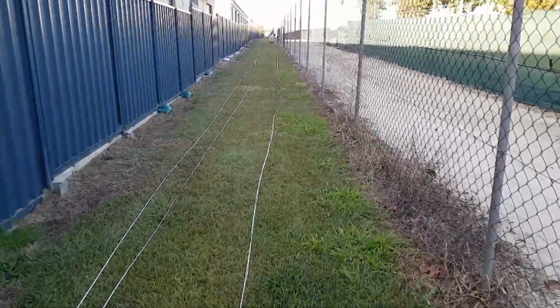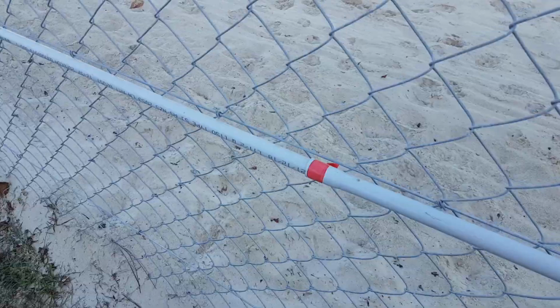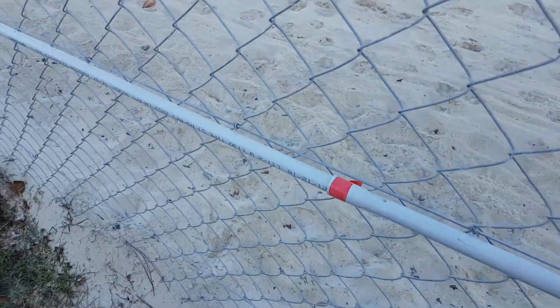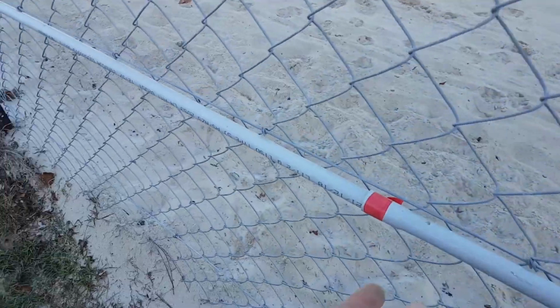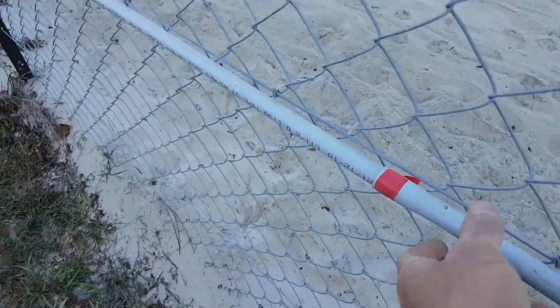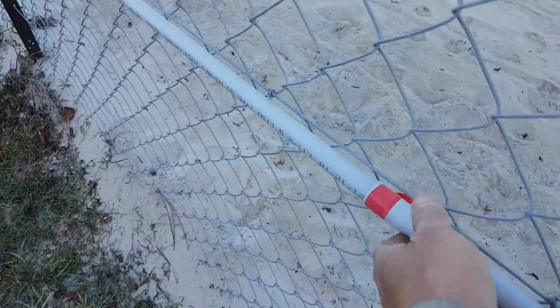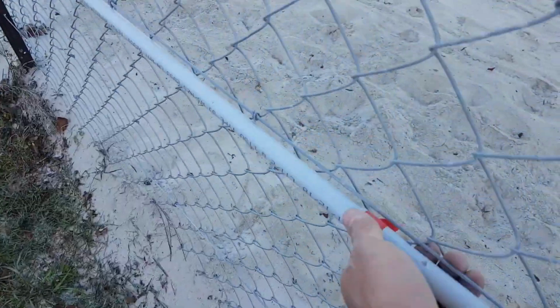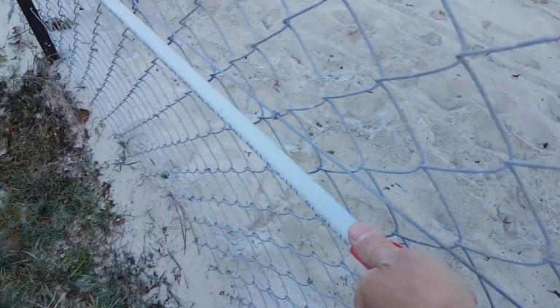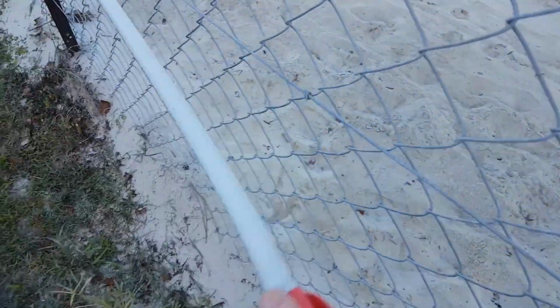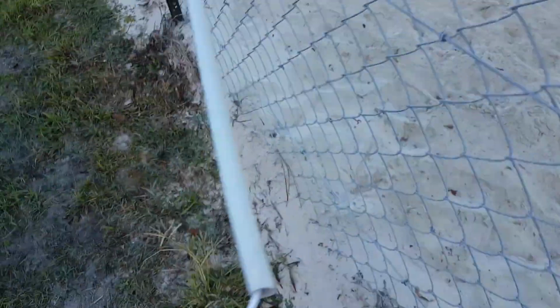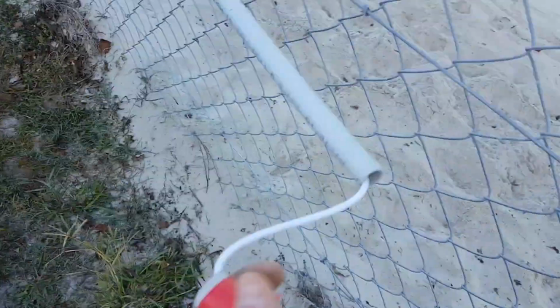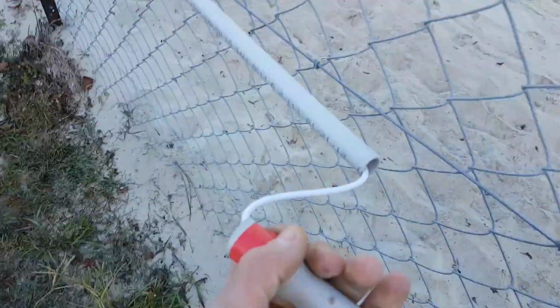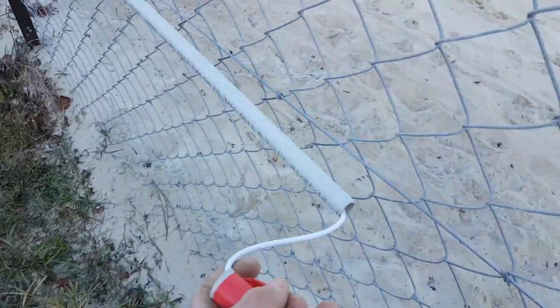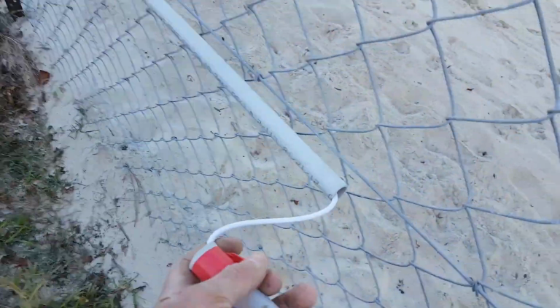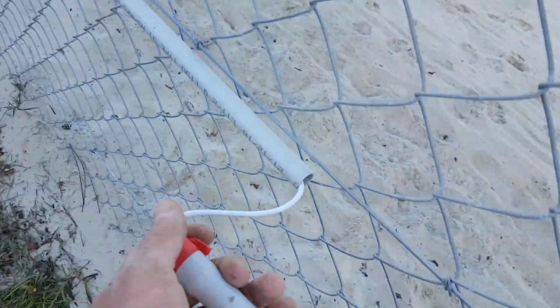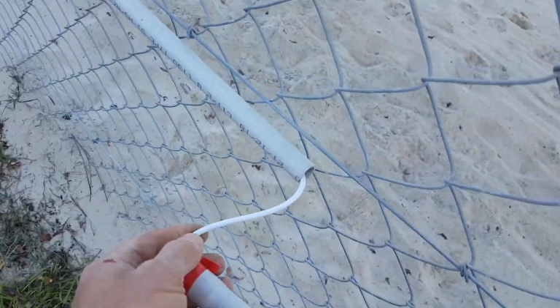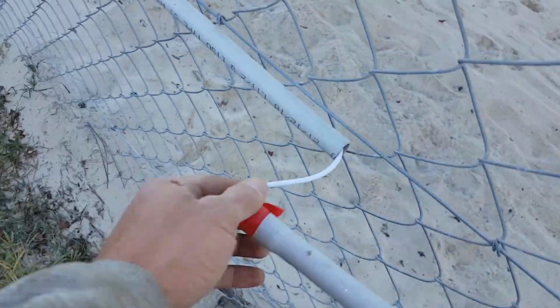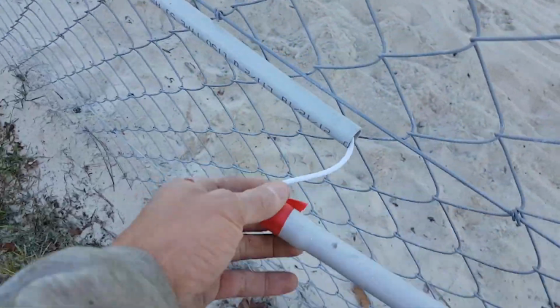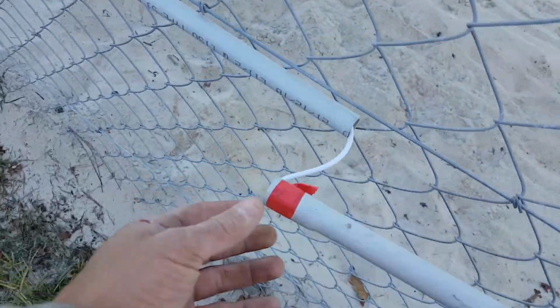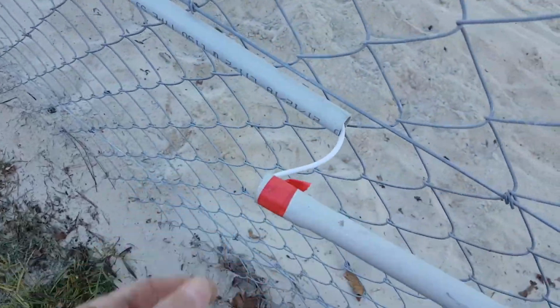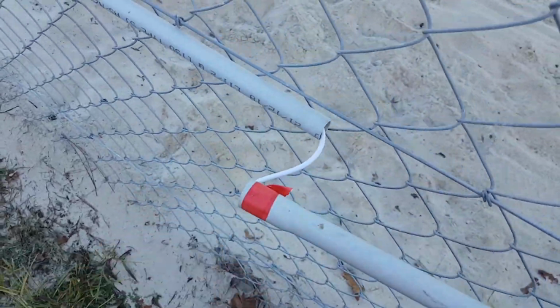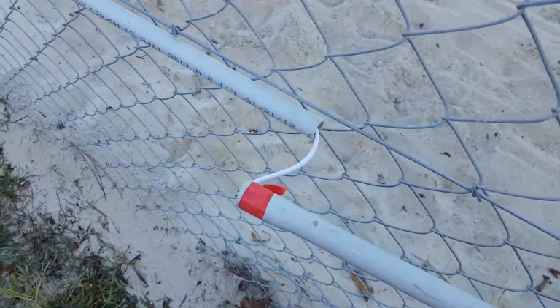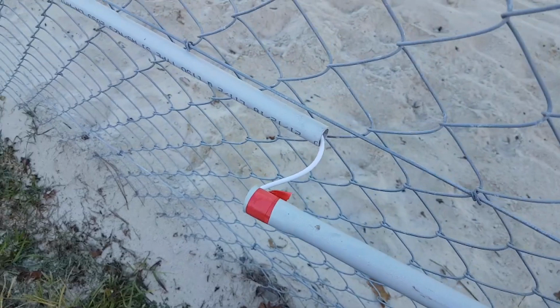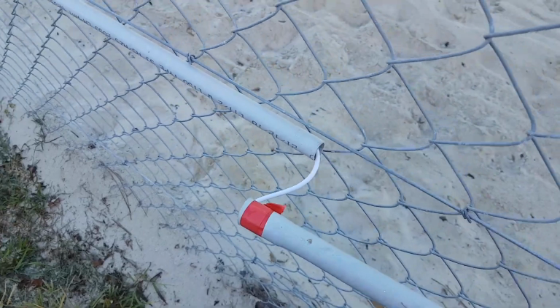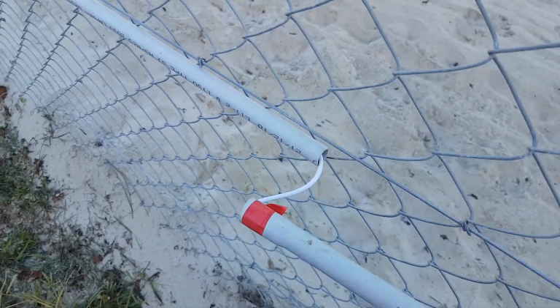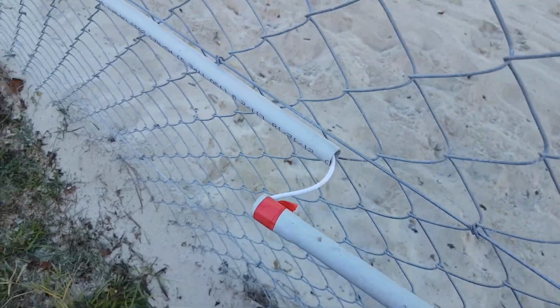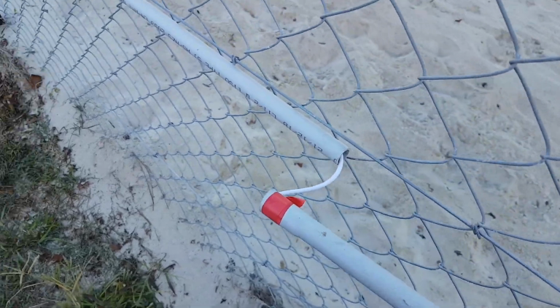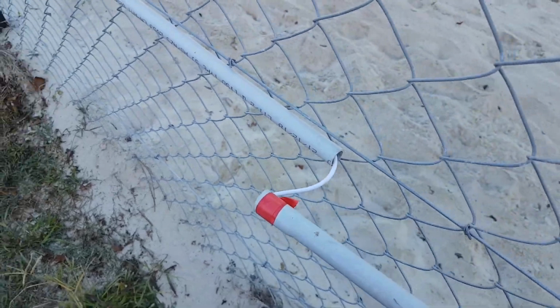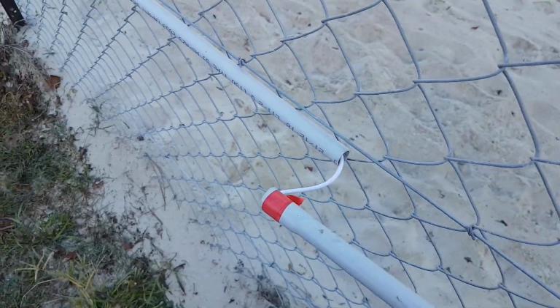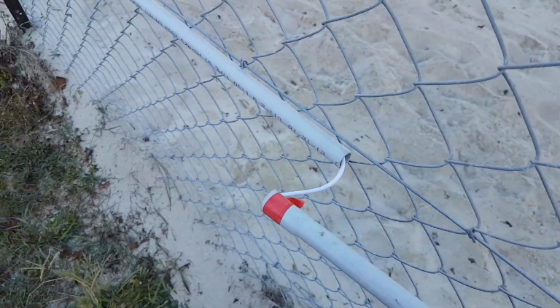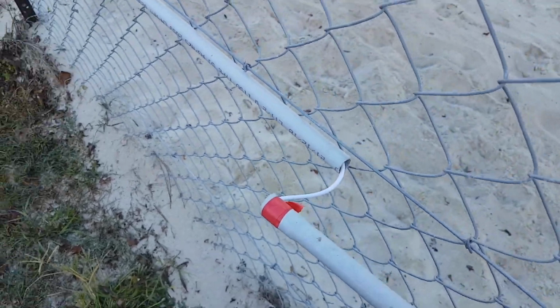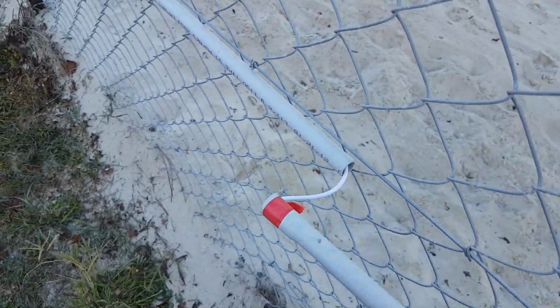Four lengths of conduit. We've put a tape here — we haven't glued it. We've got a draw wire in here so we're going to pull our cable through.